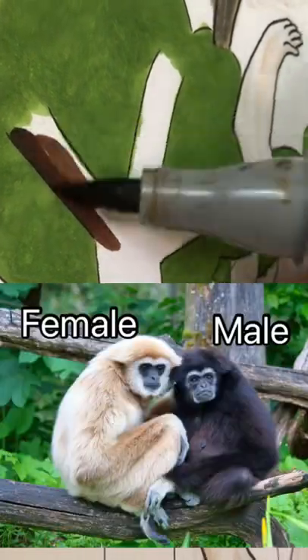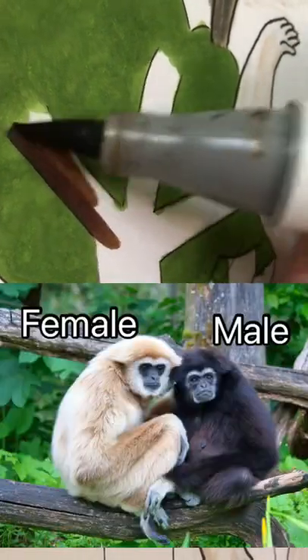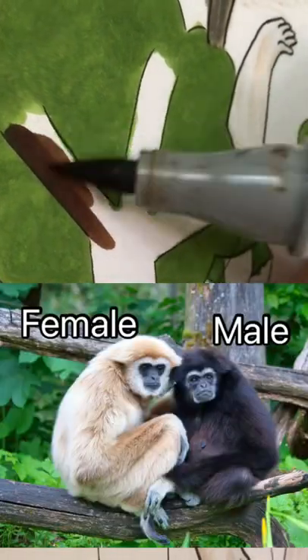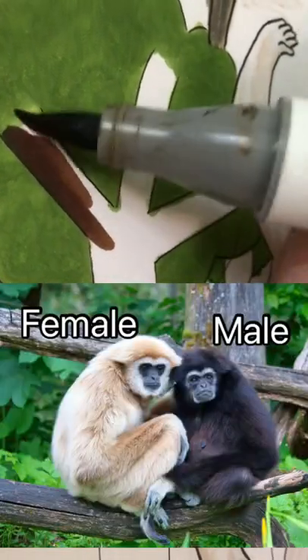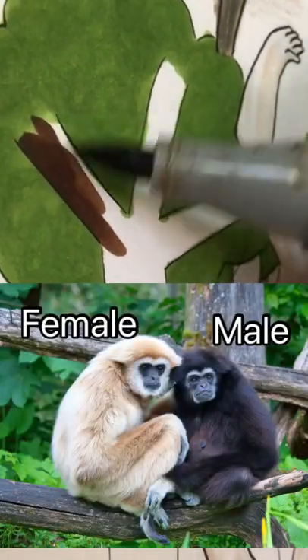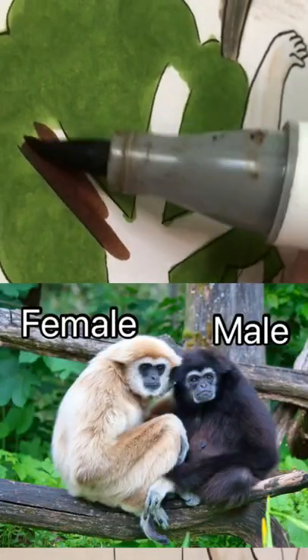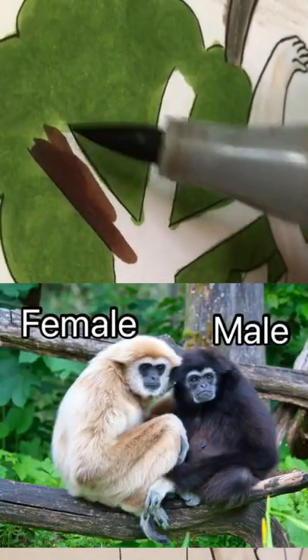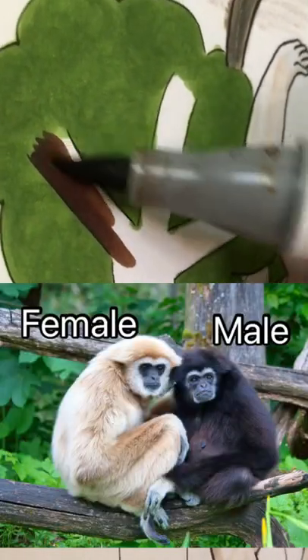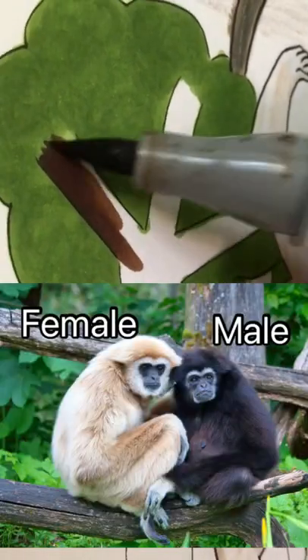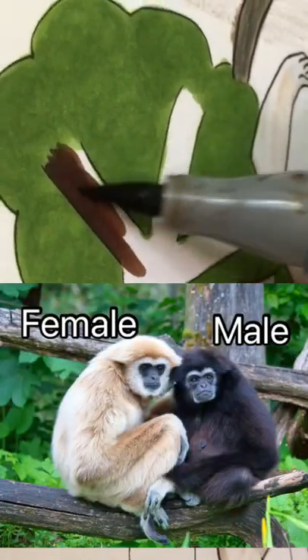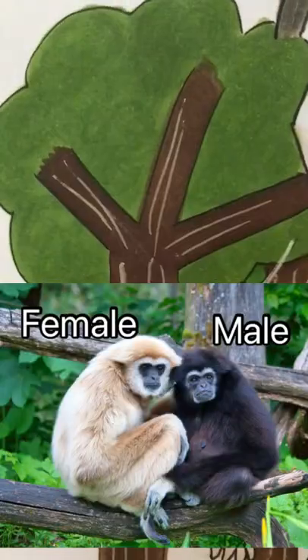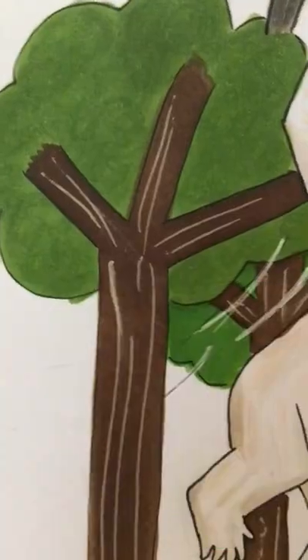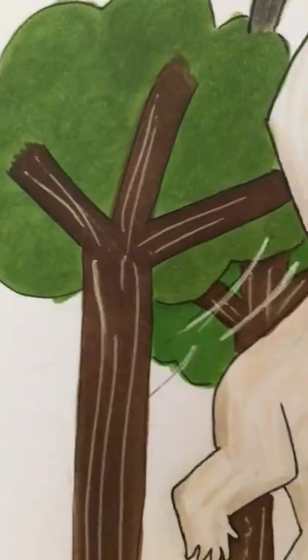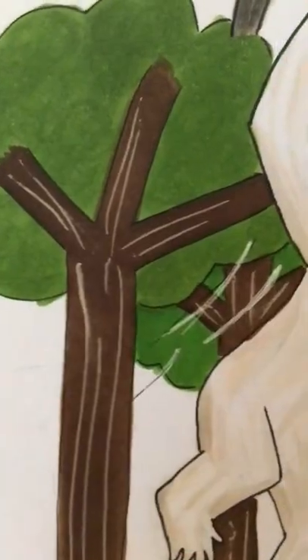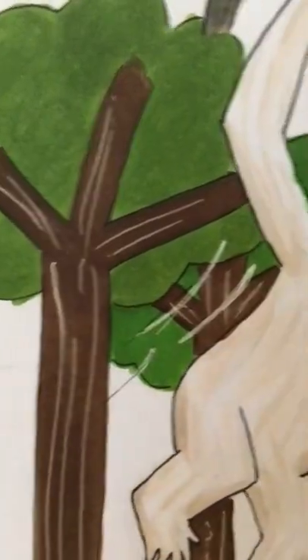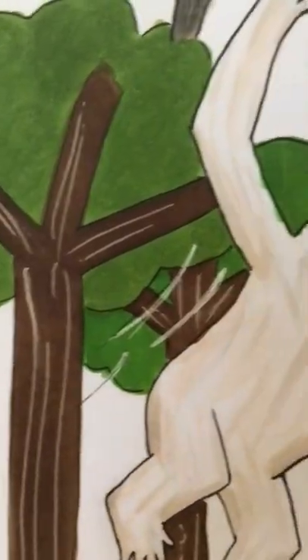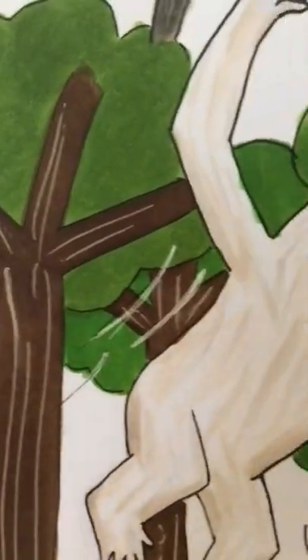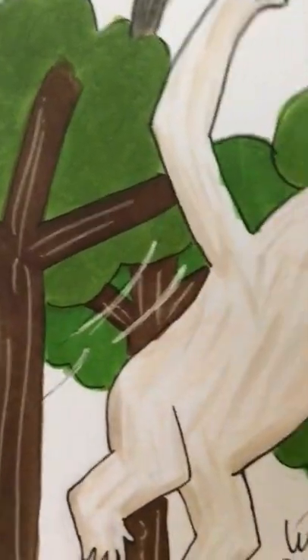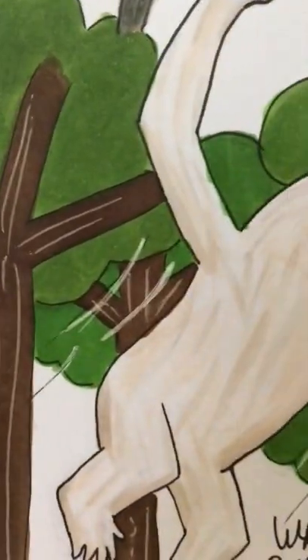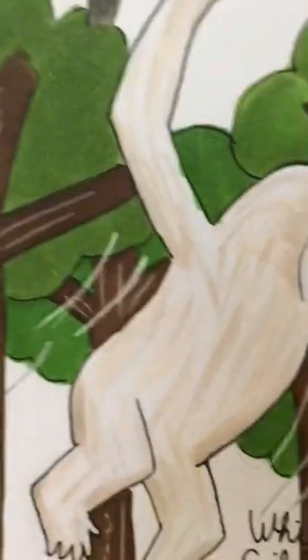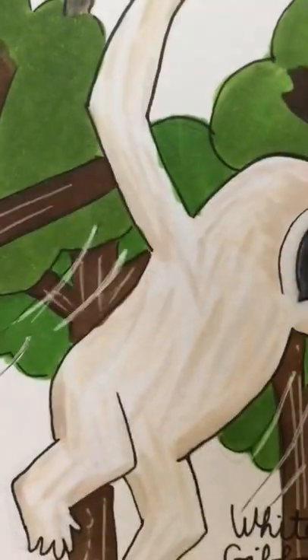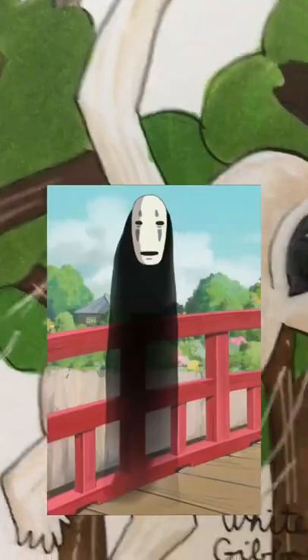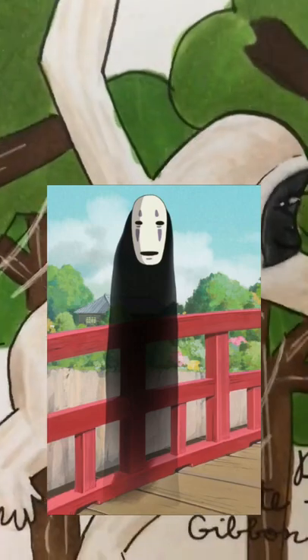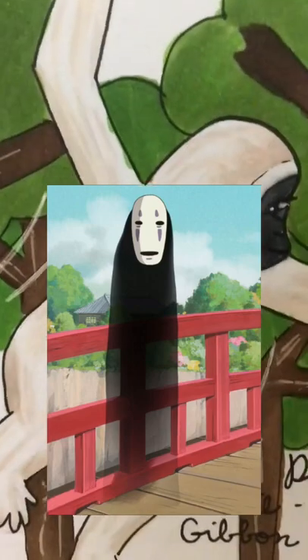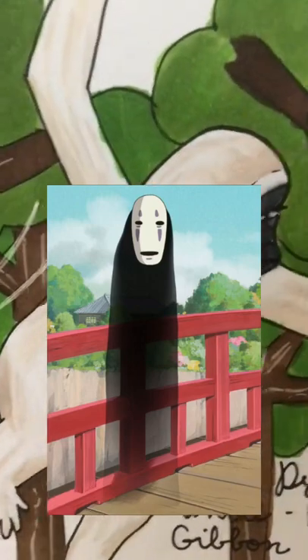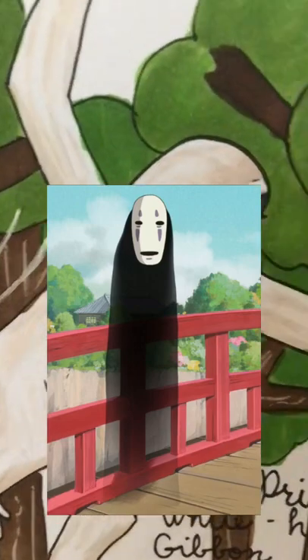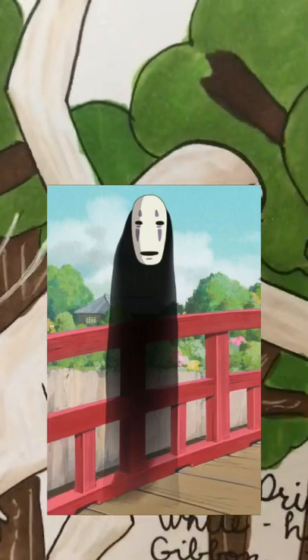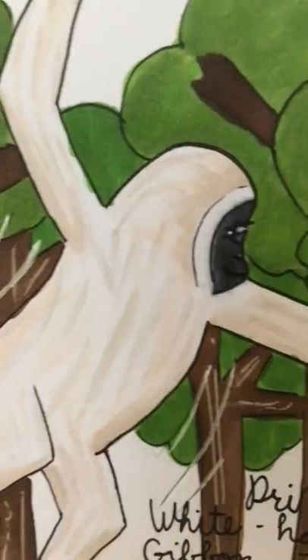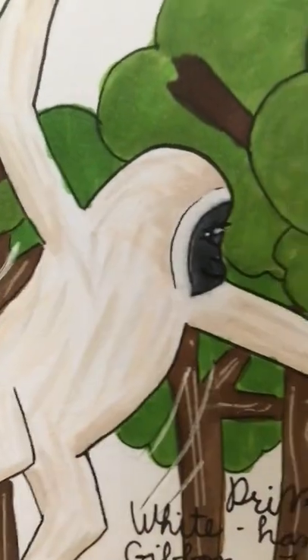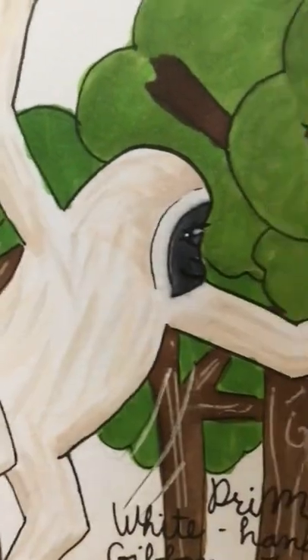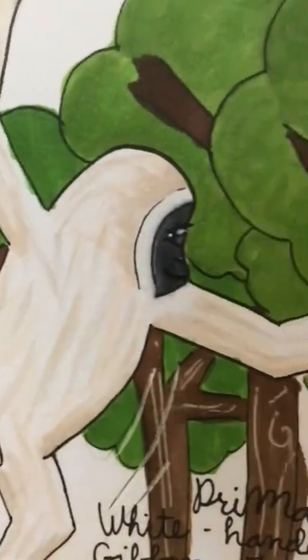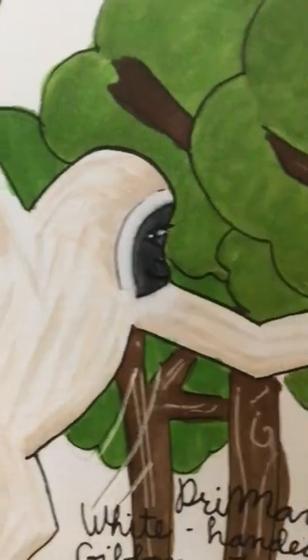in my opinion, they look prettier than the males, which look kind of like no-face from Spirited Away.